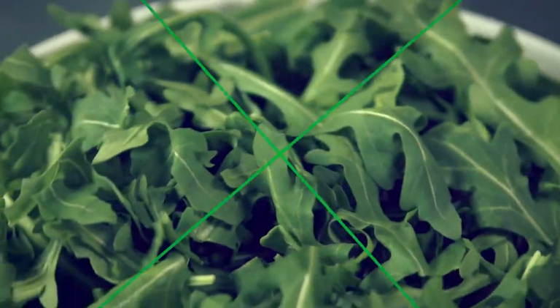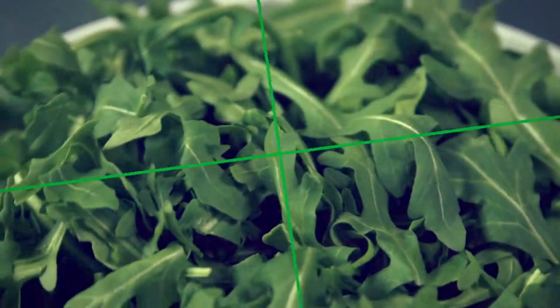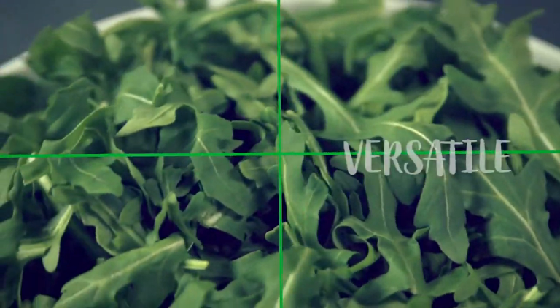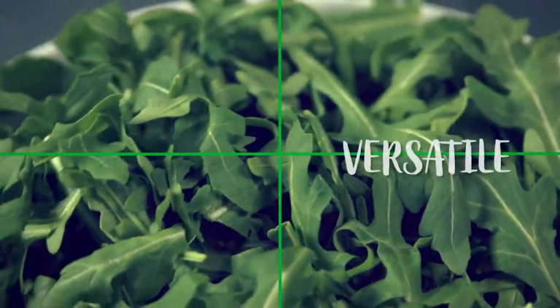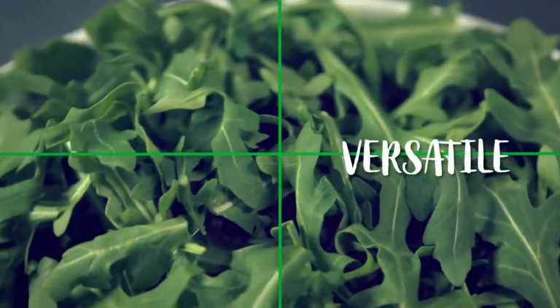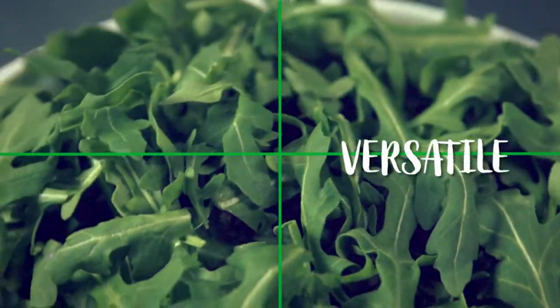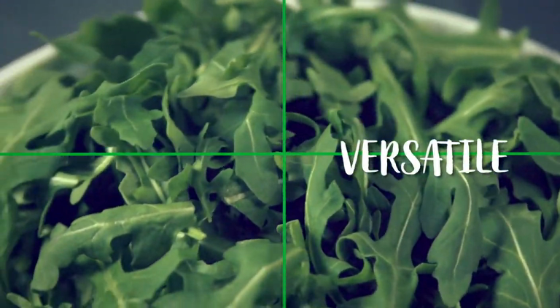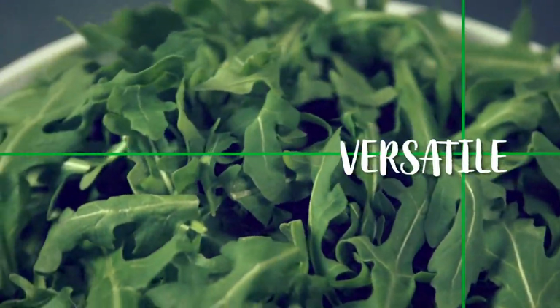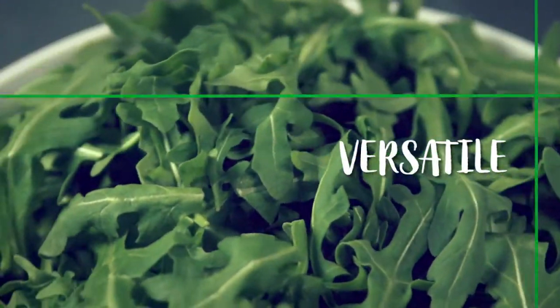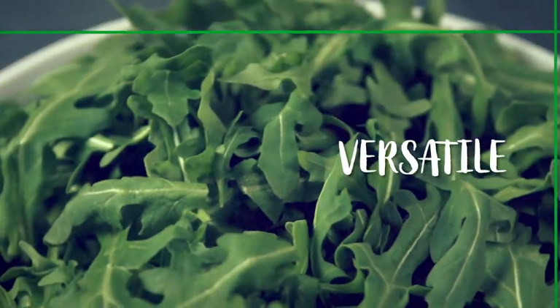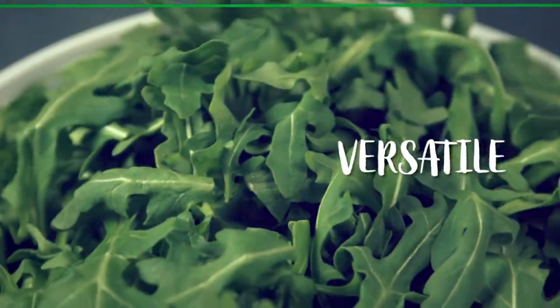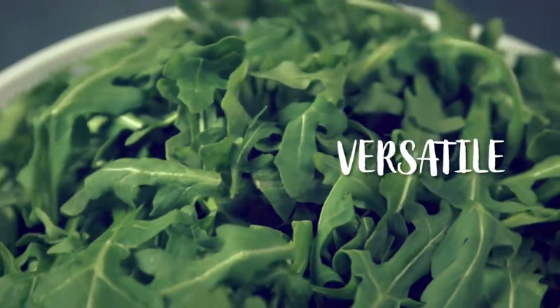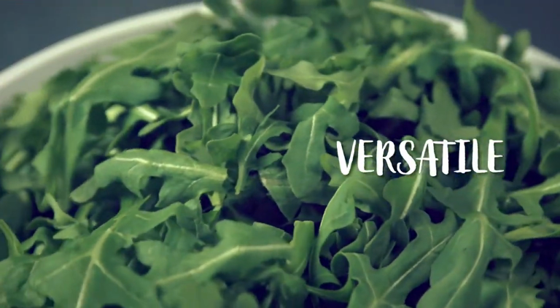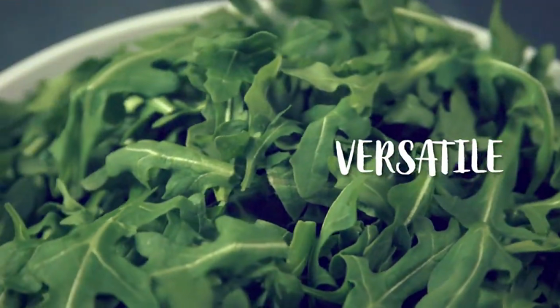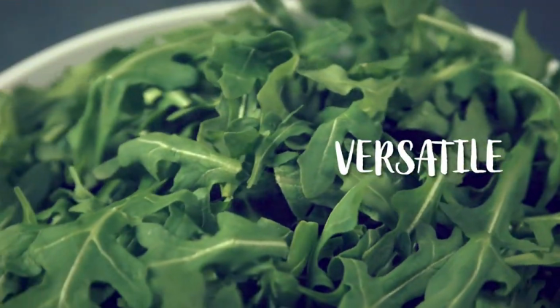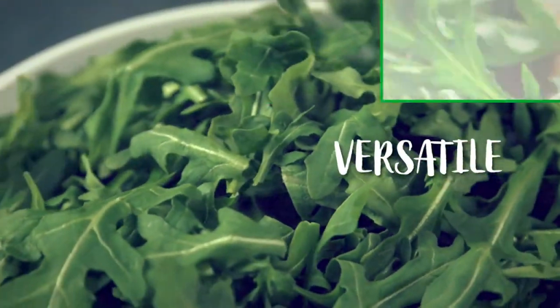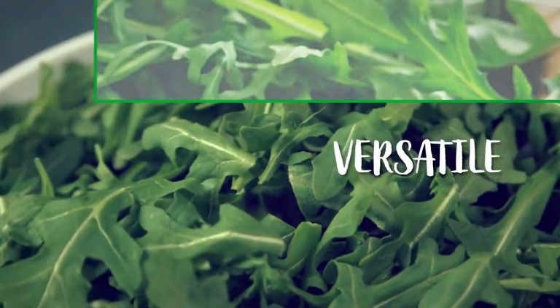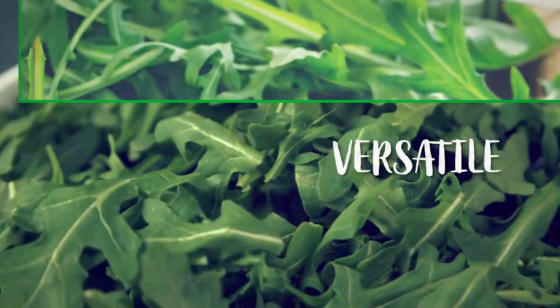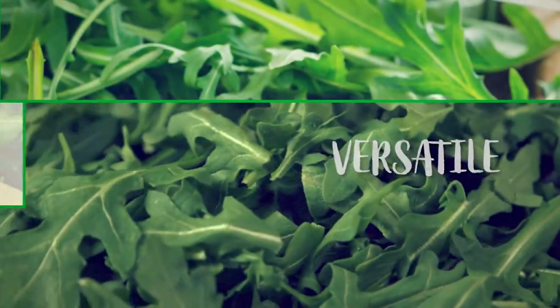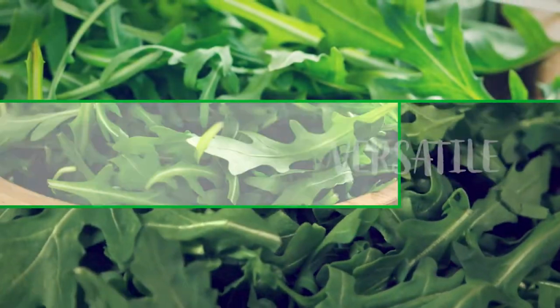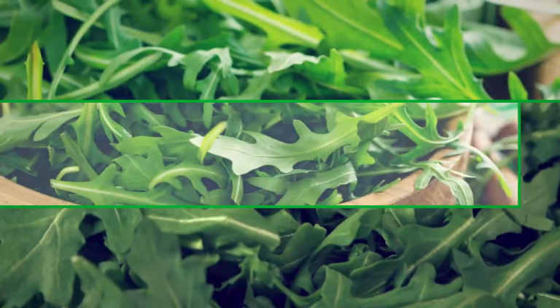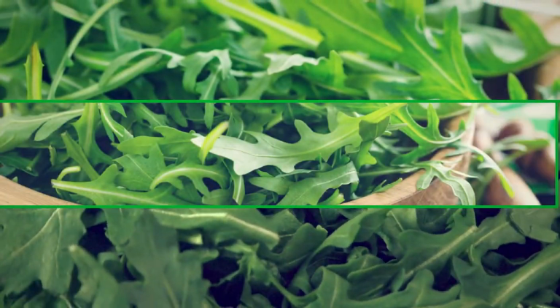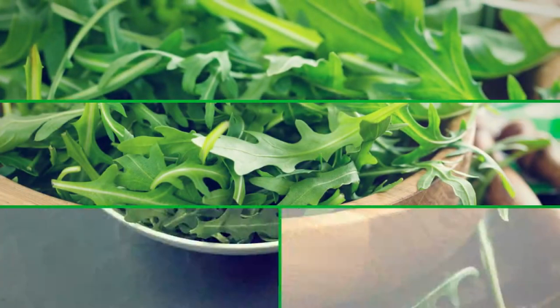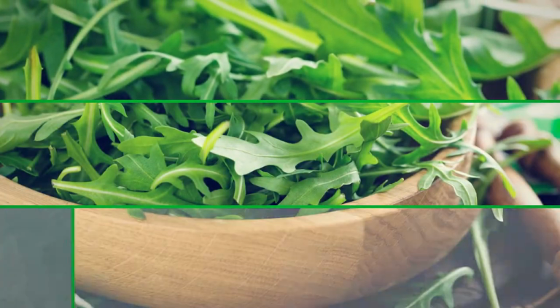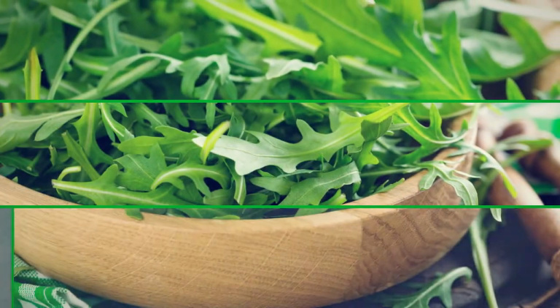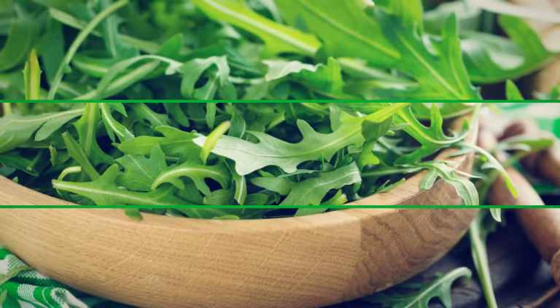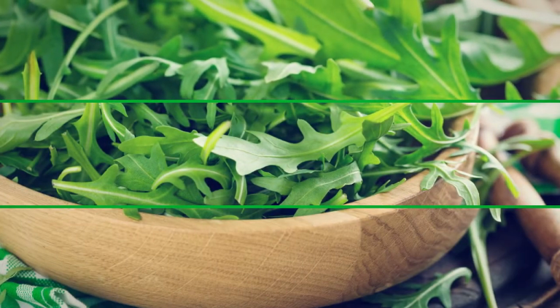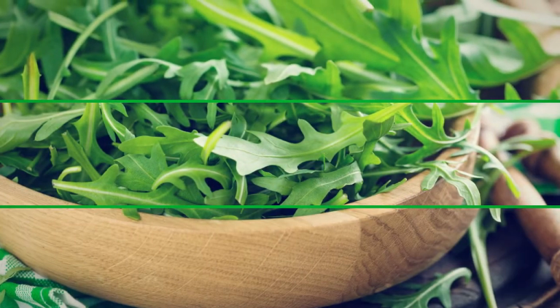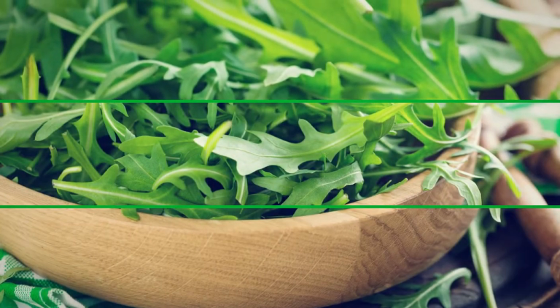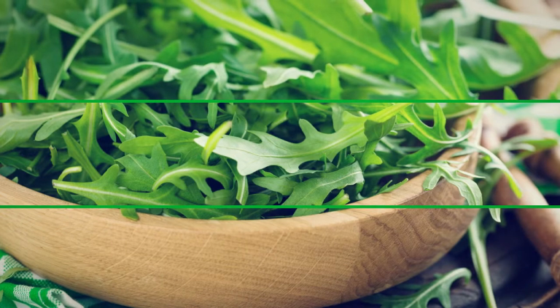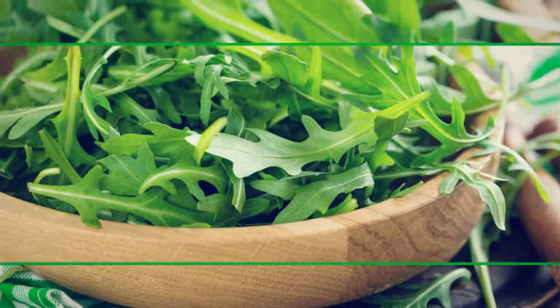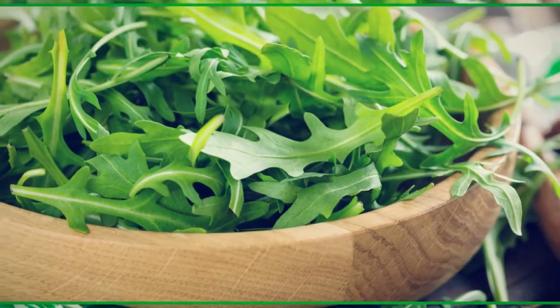It marries well with other leafy greens — a topper on burgers, pizzas, sandwiches, you name it.